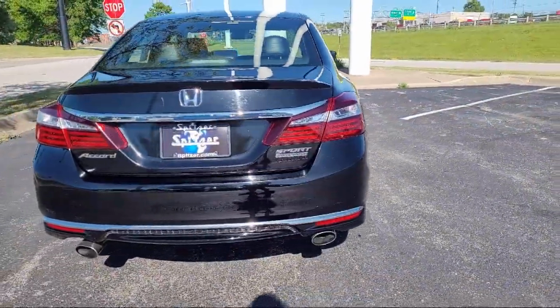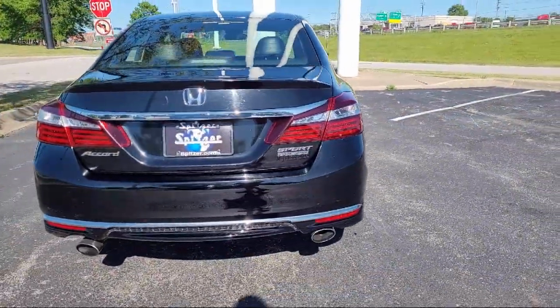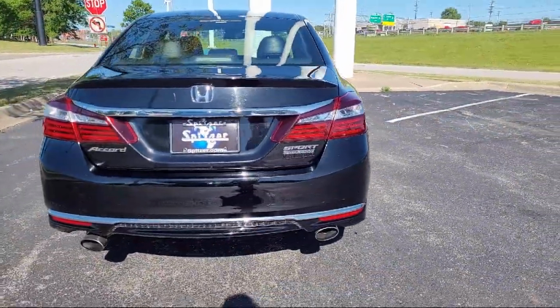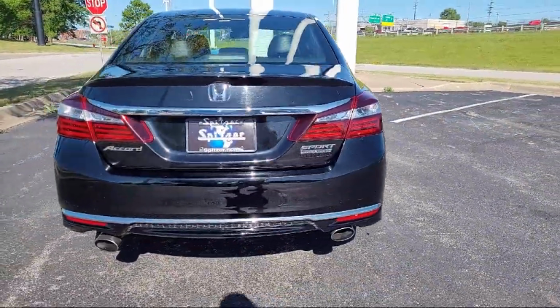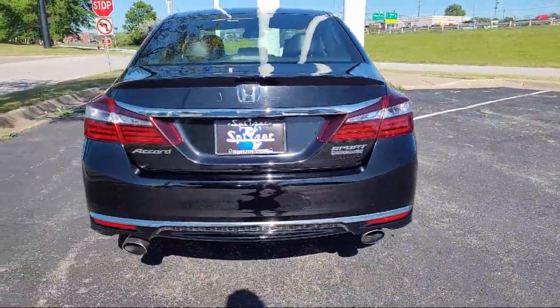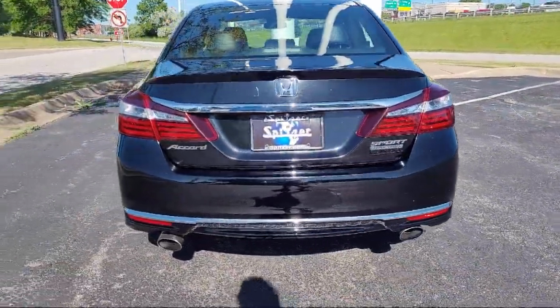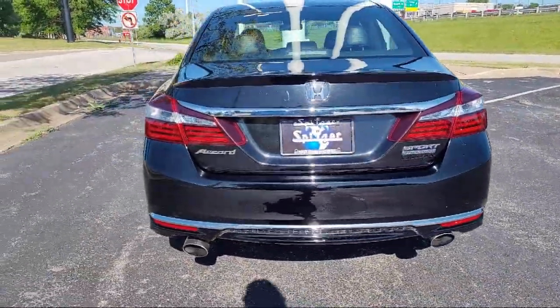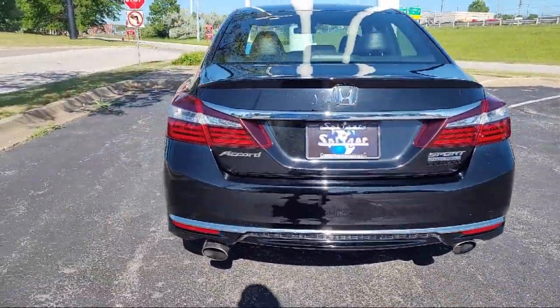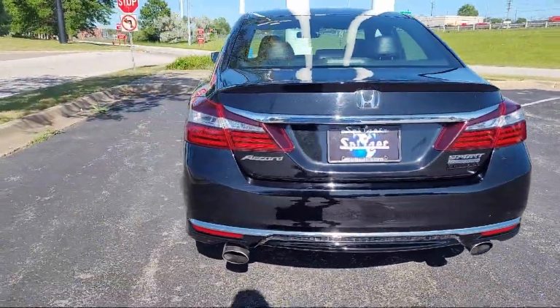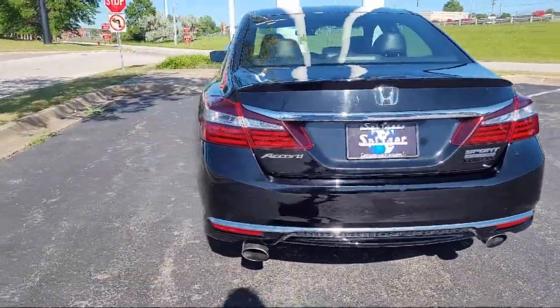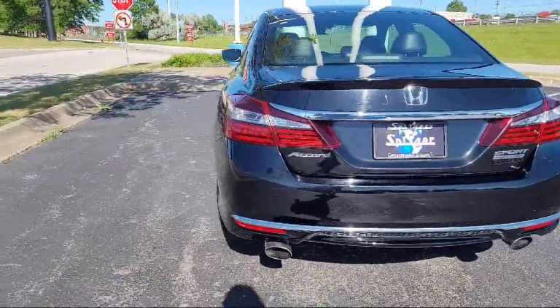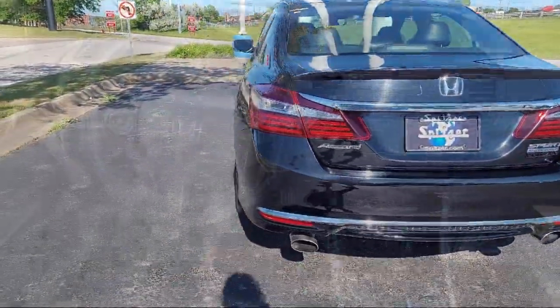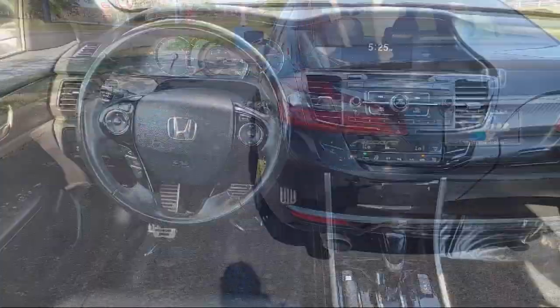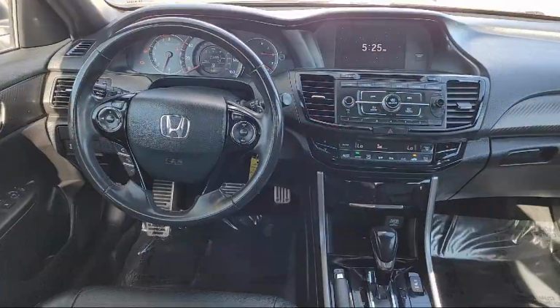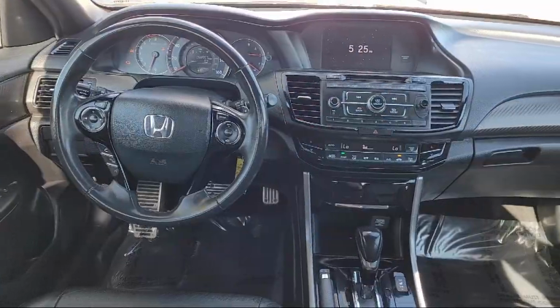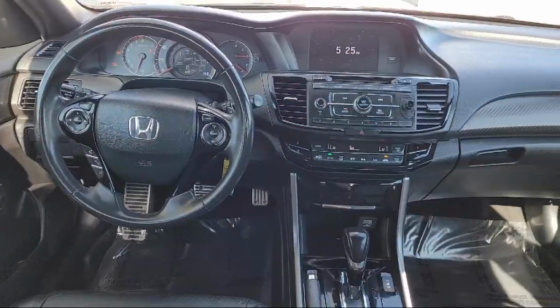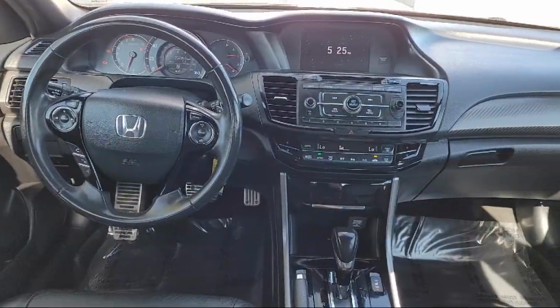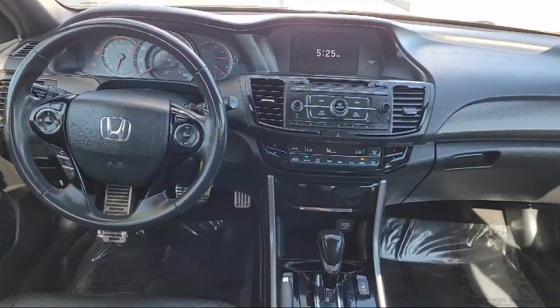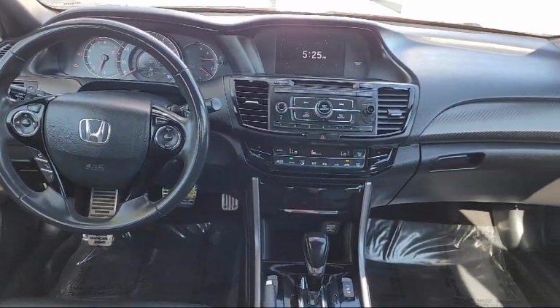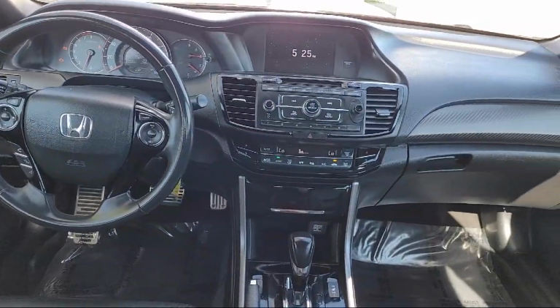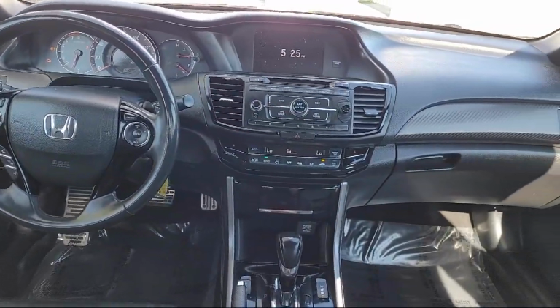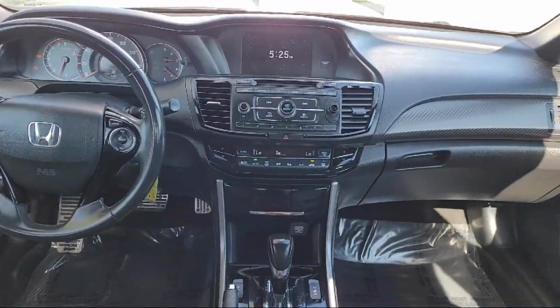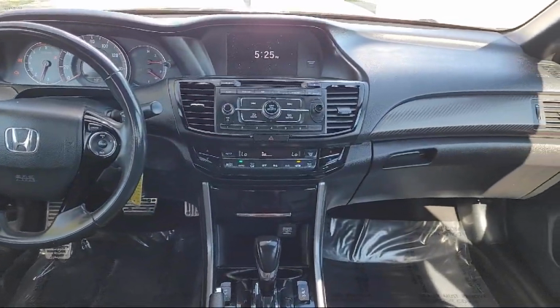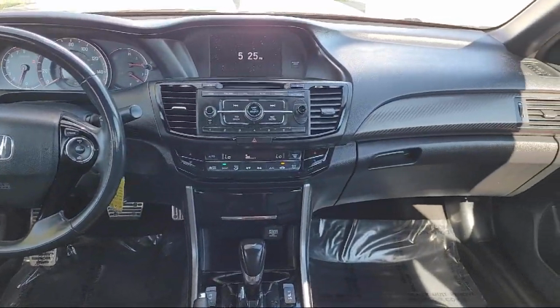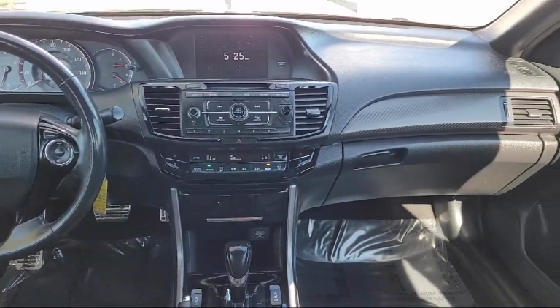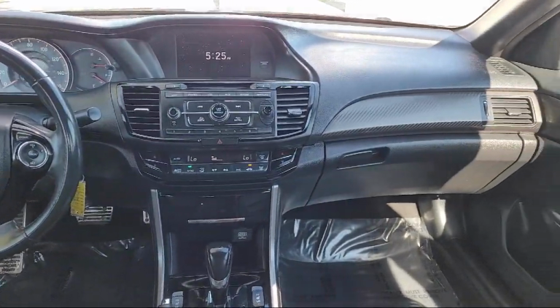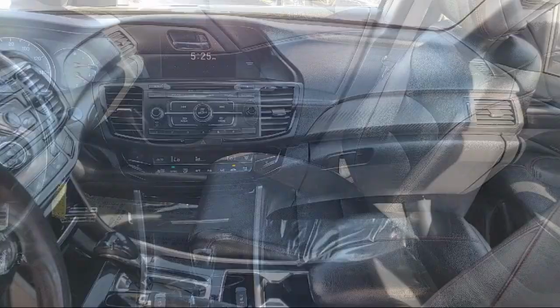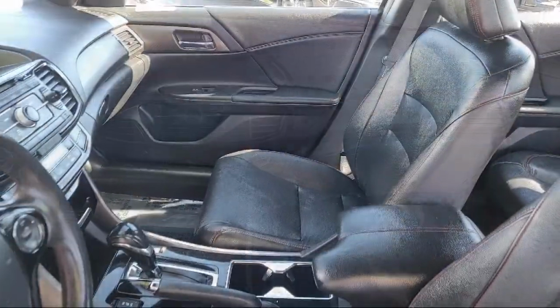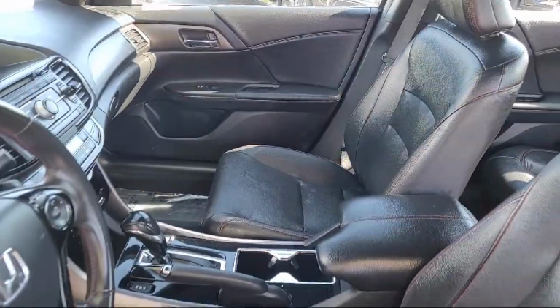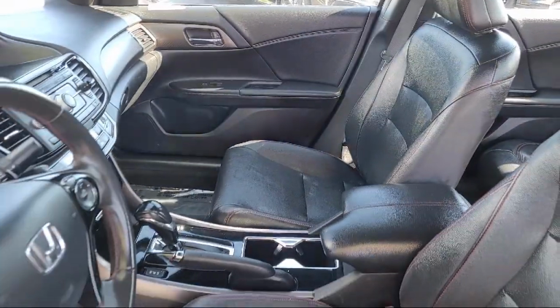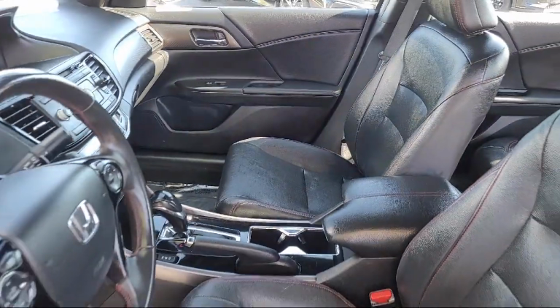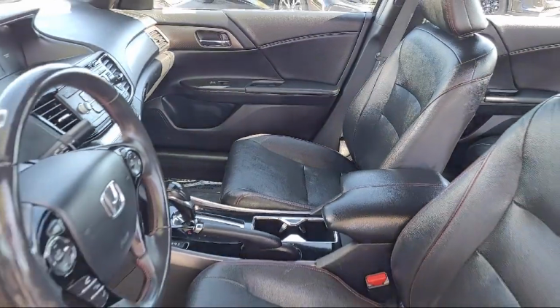It also features heated front seats, air conditioning, rear seat center armrest, and has less than 60,000 miles on the odometer.